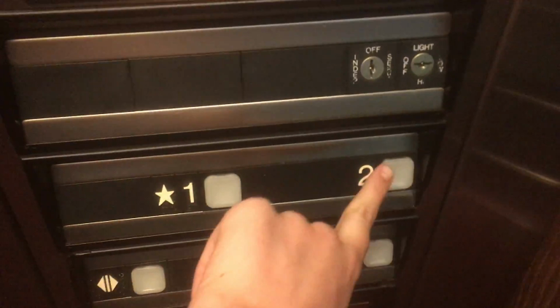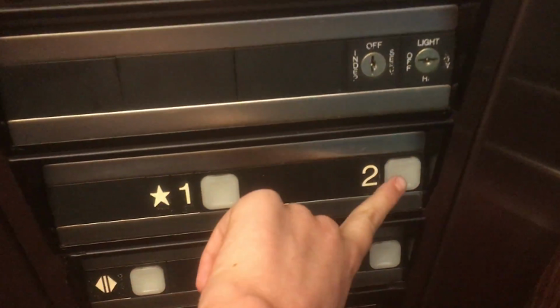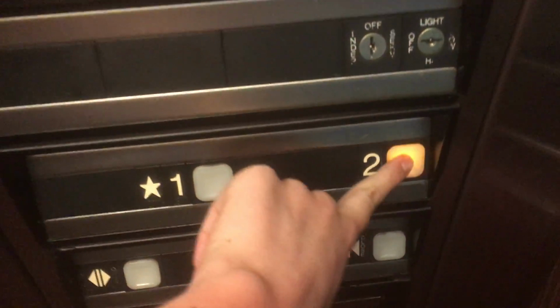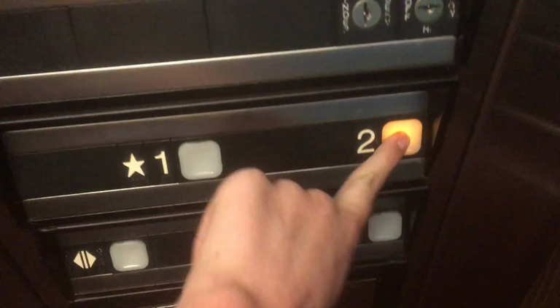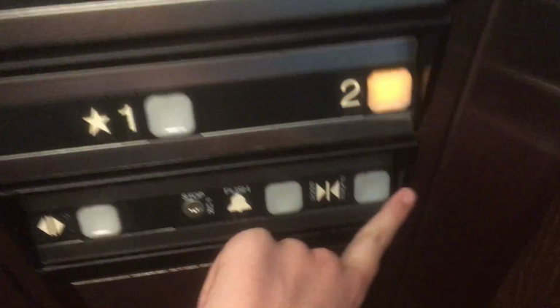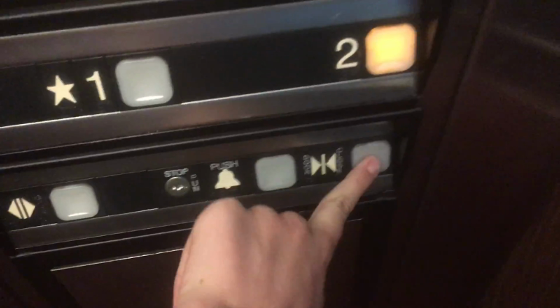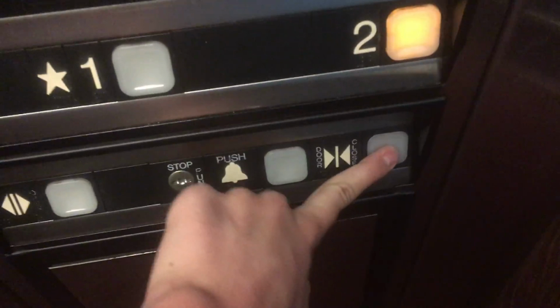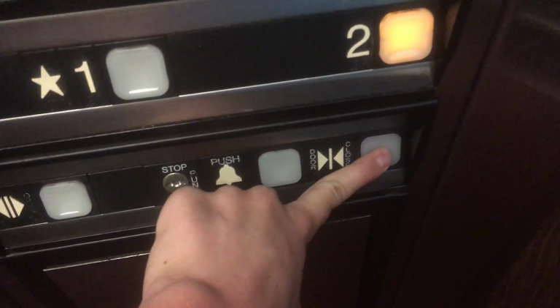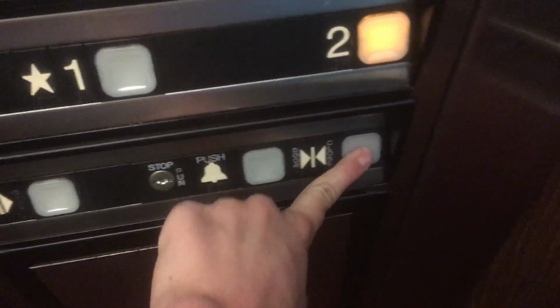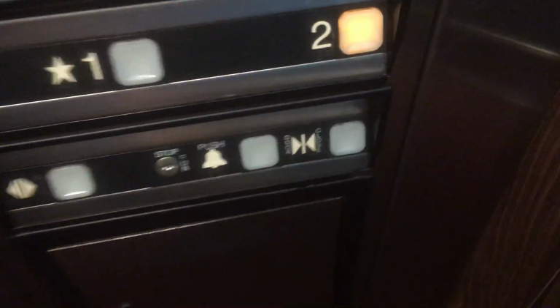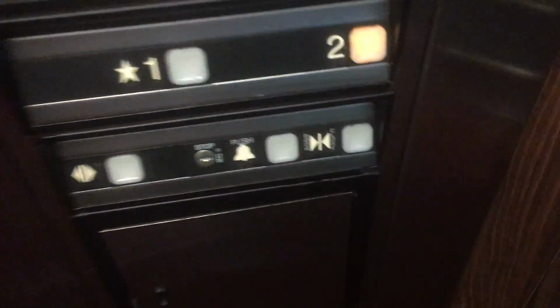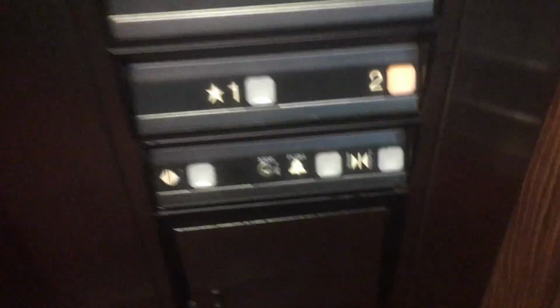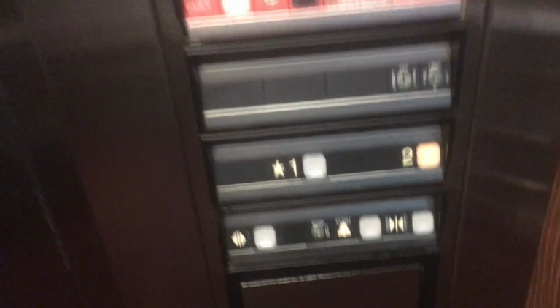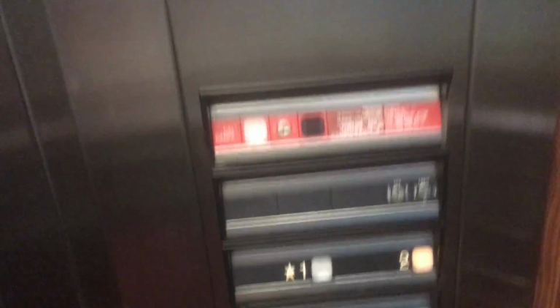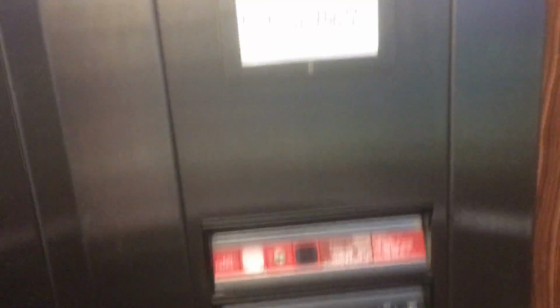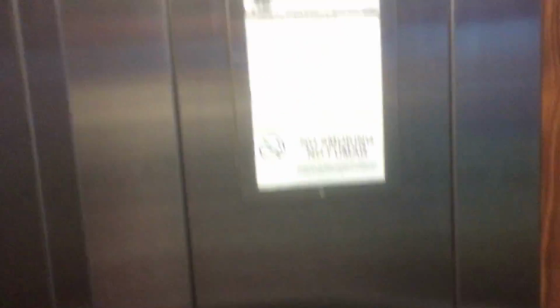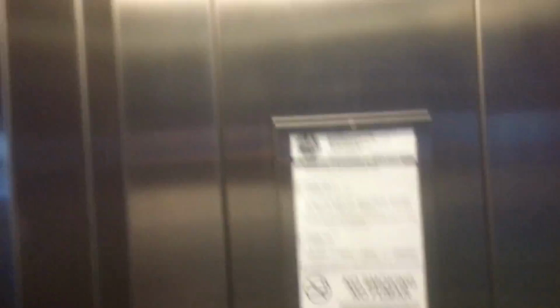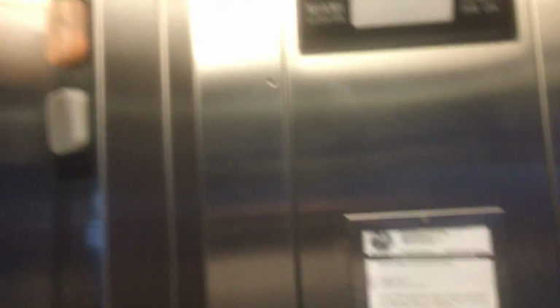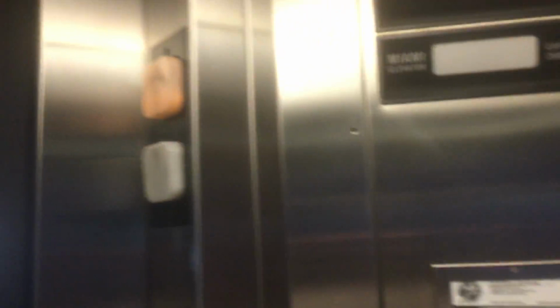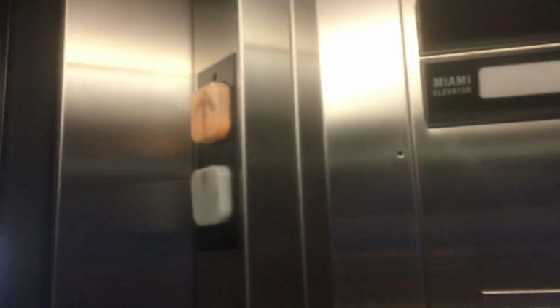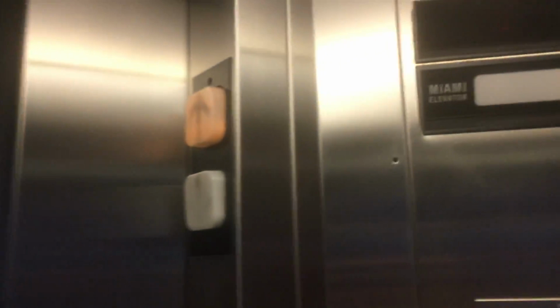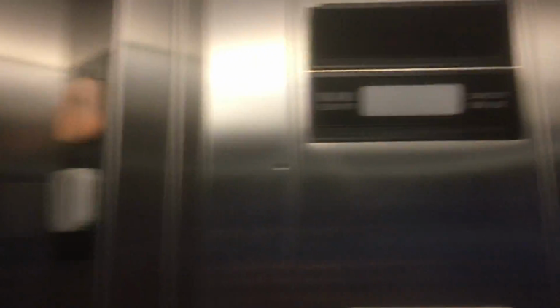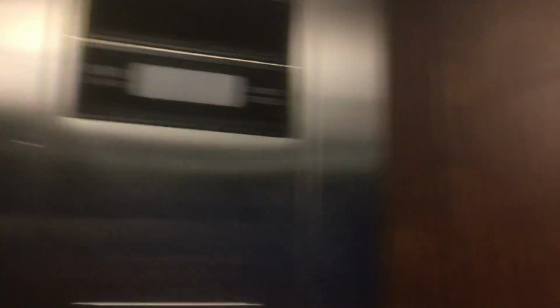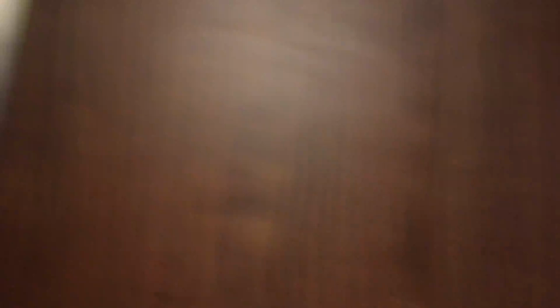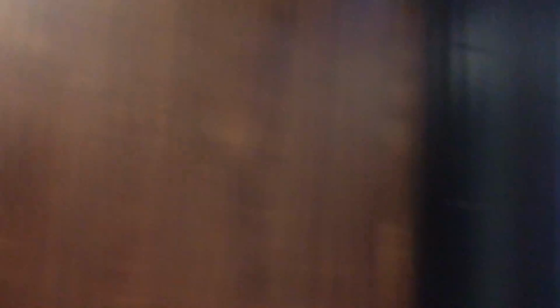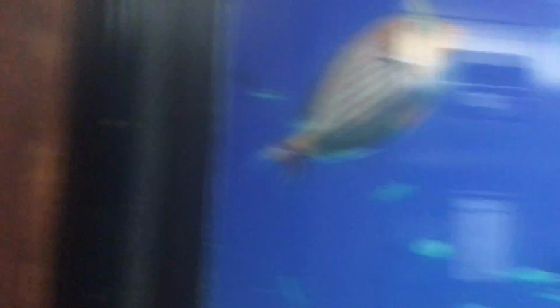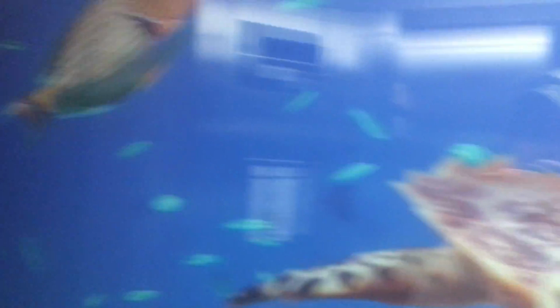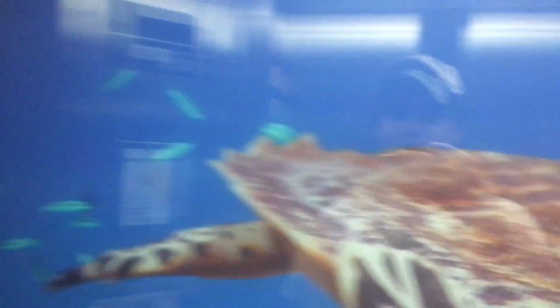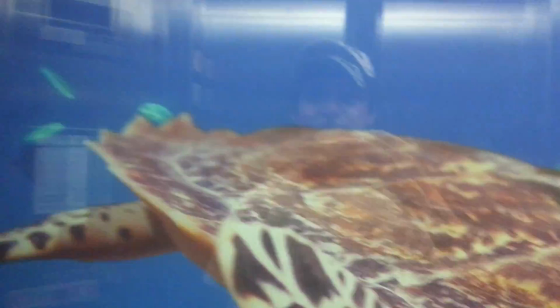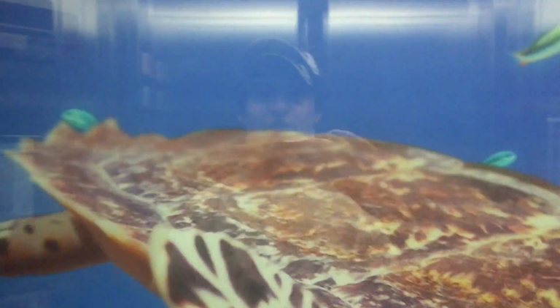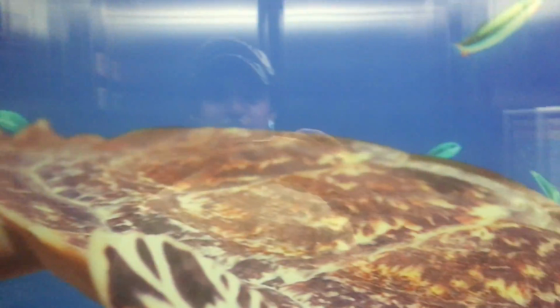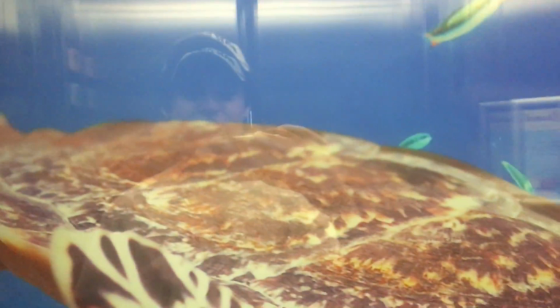Interesting configuration. What, two? Looks like it's from the 90s. Interior is what? It's a glass elevator.